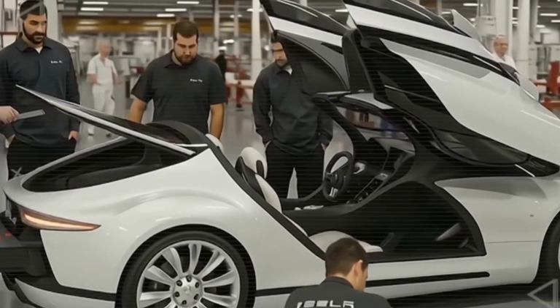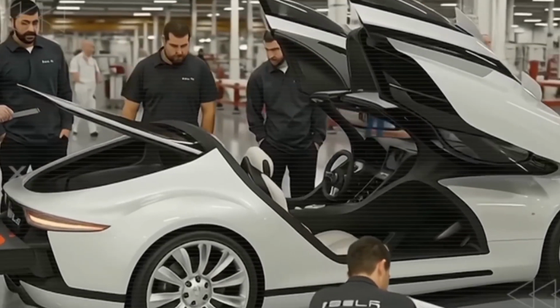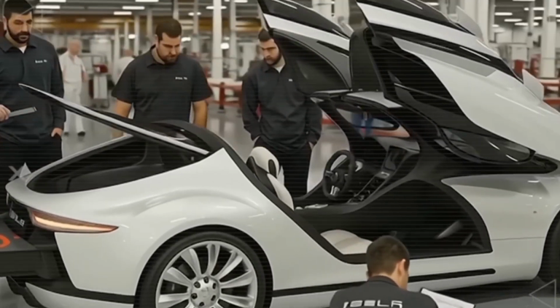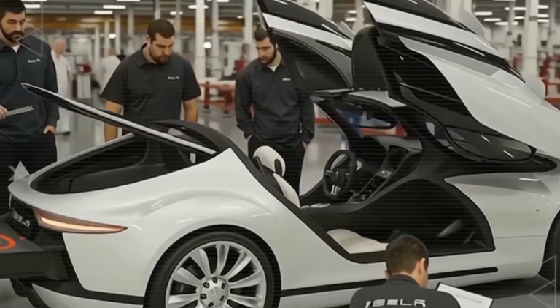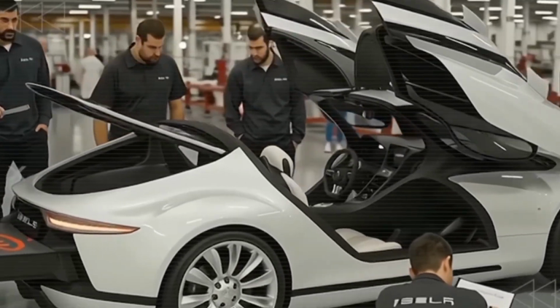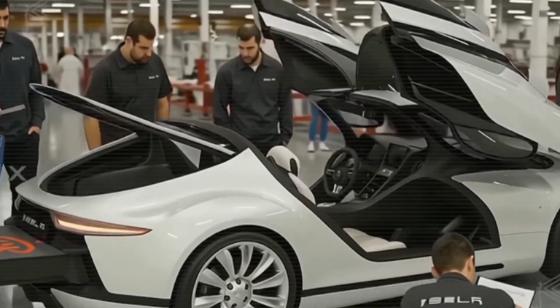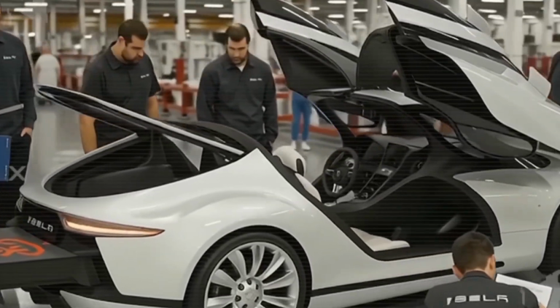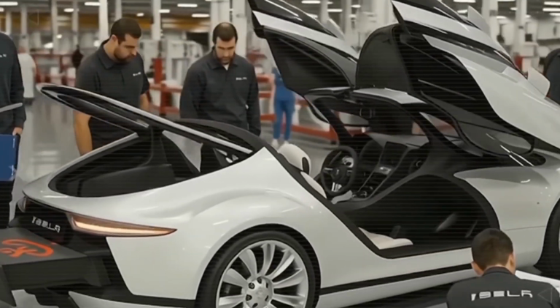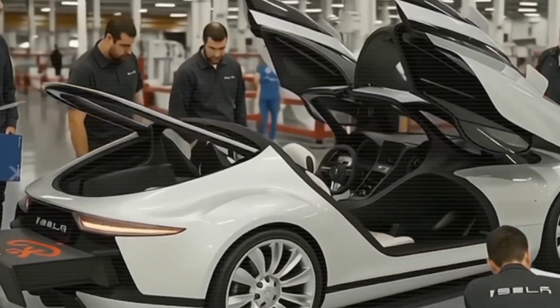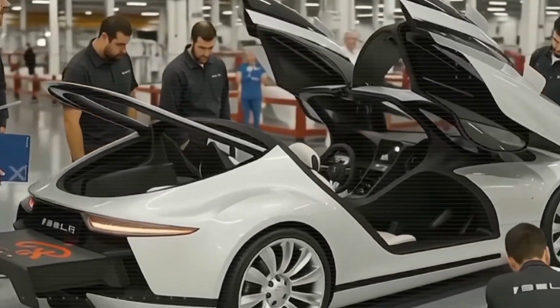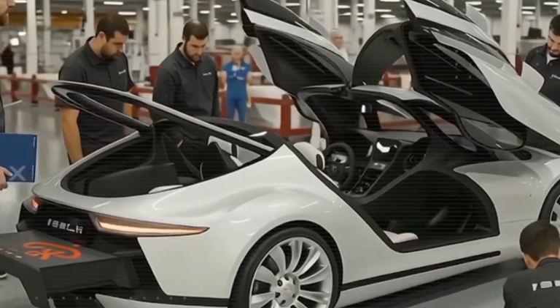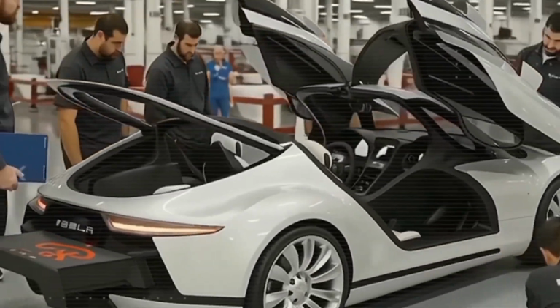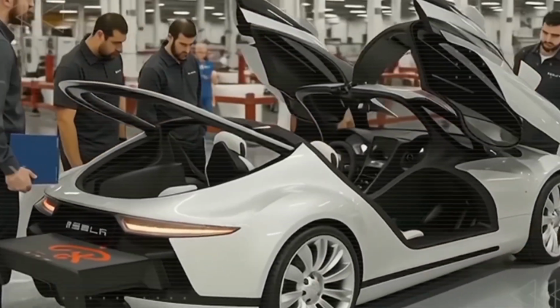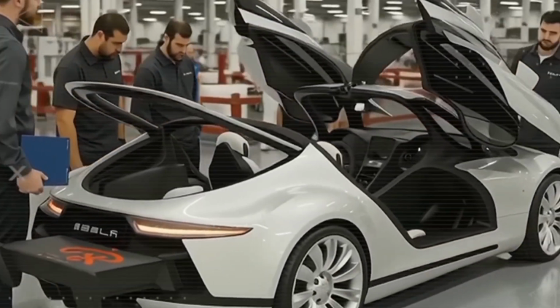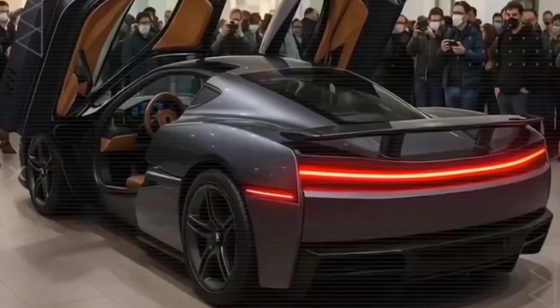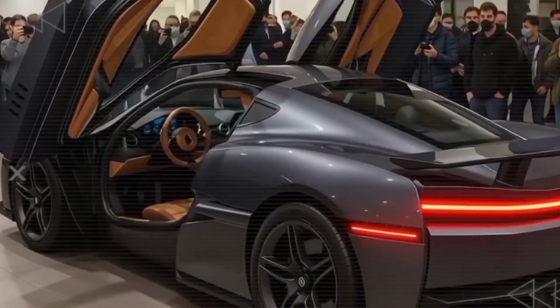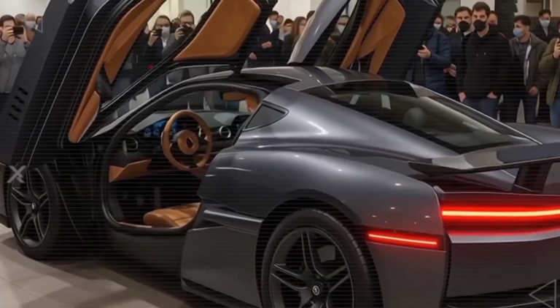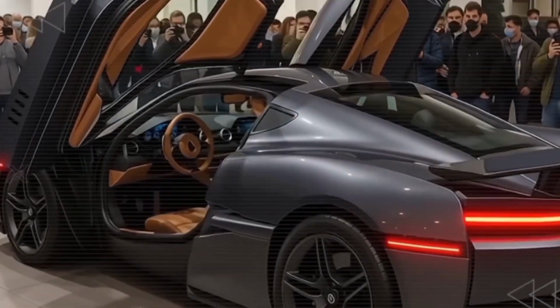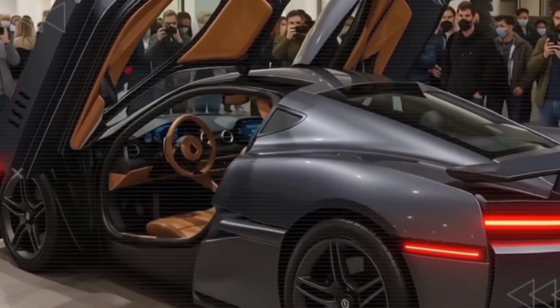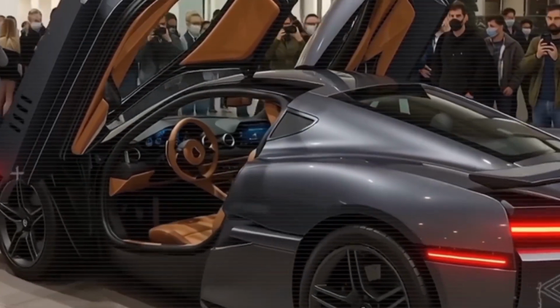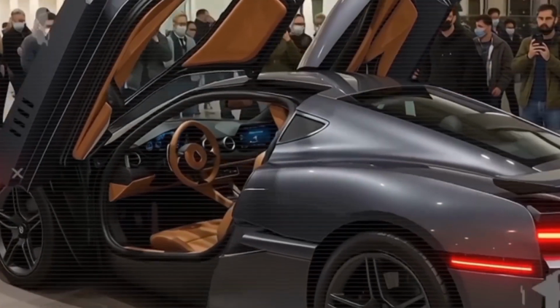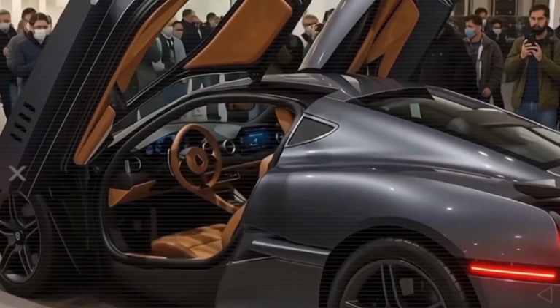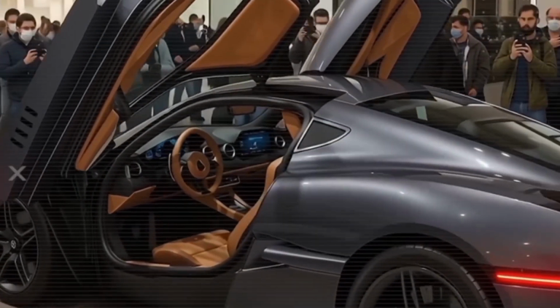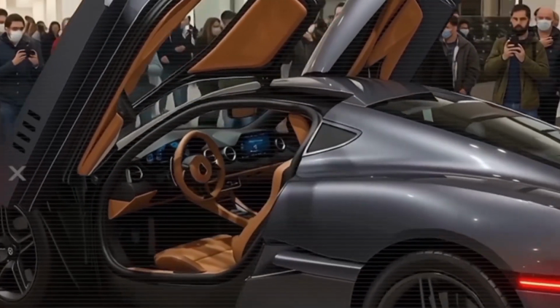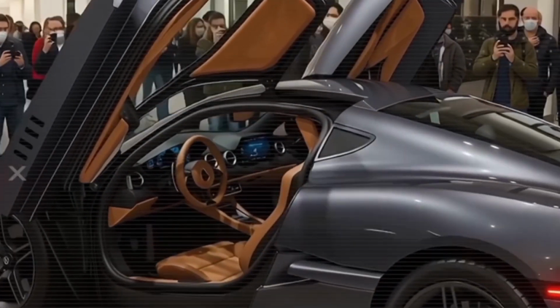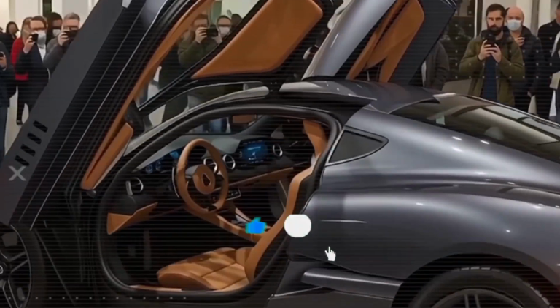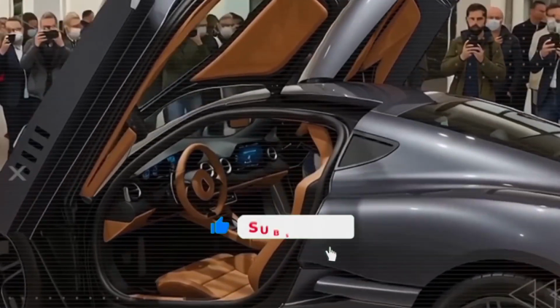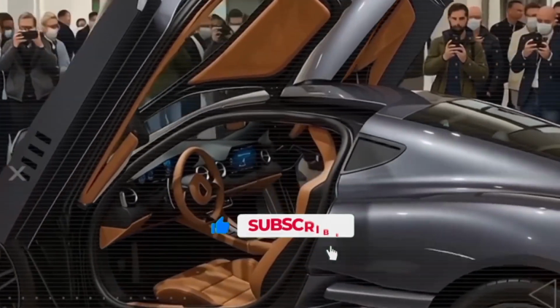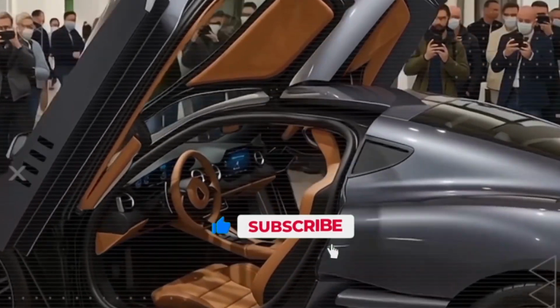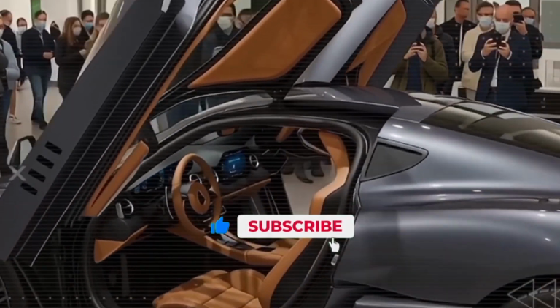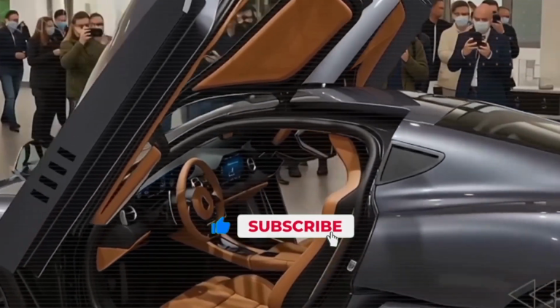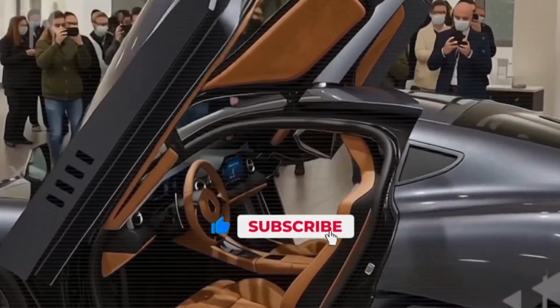If you're enjoying this deep dive into Tesla's future, make sure to hit that subscribe button and tap the bell icon.